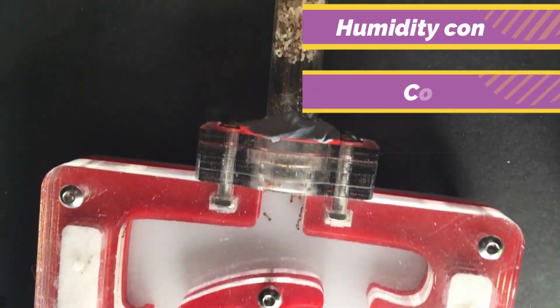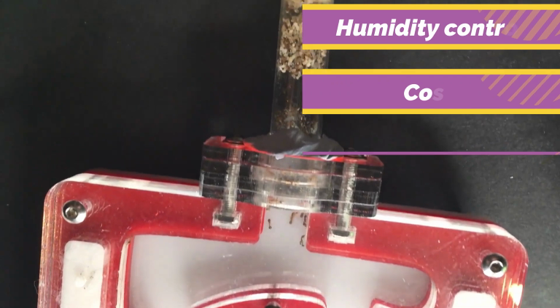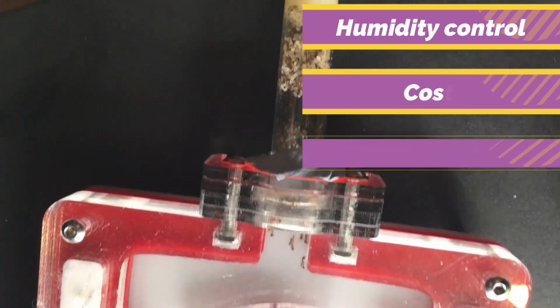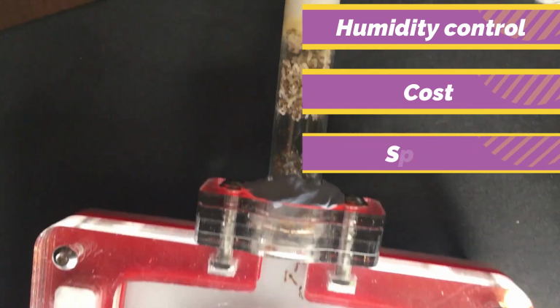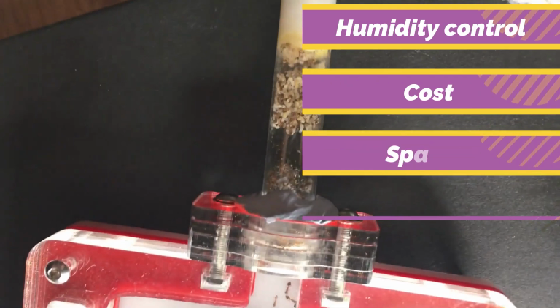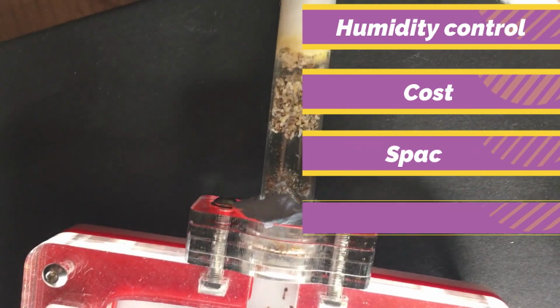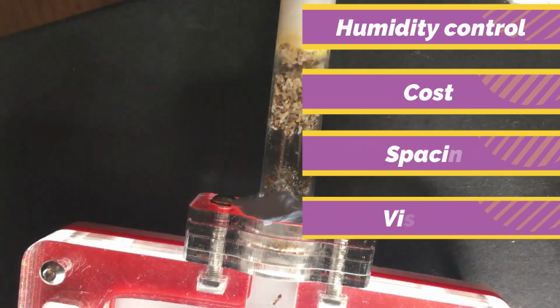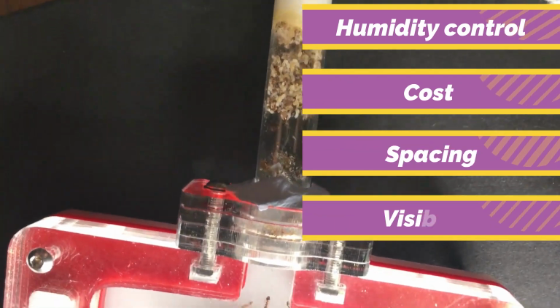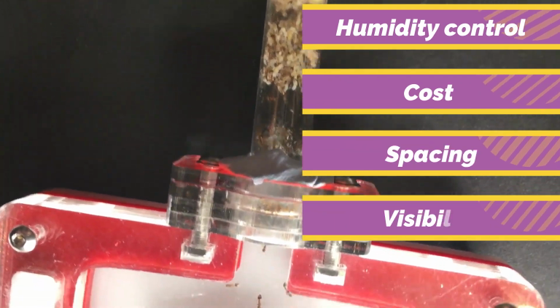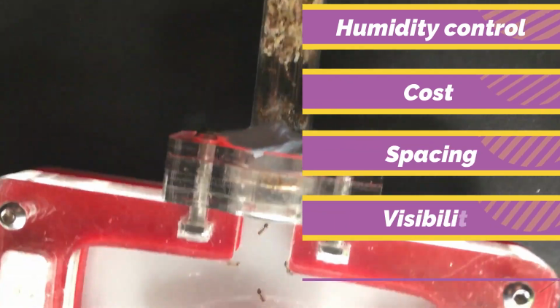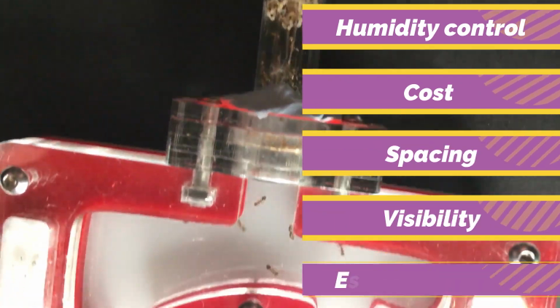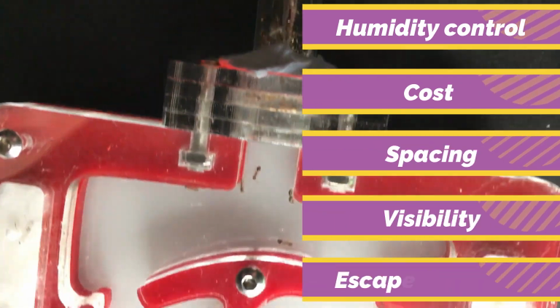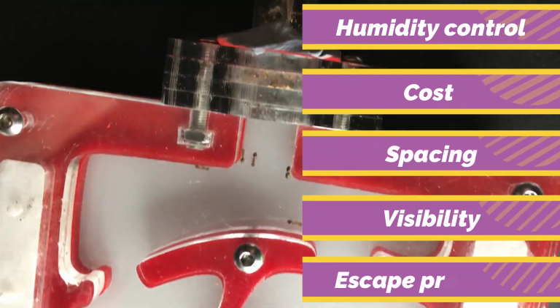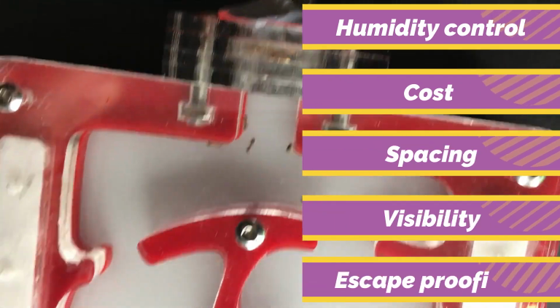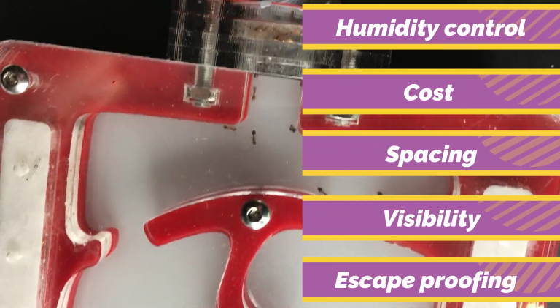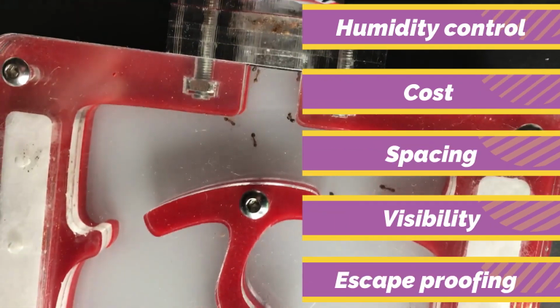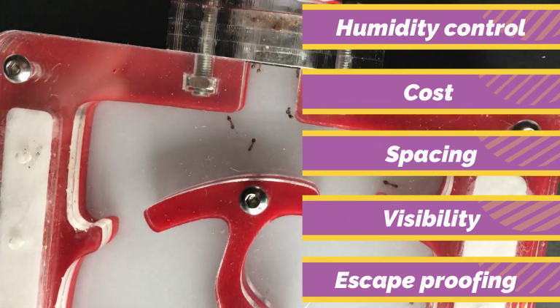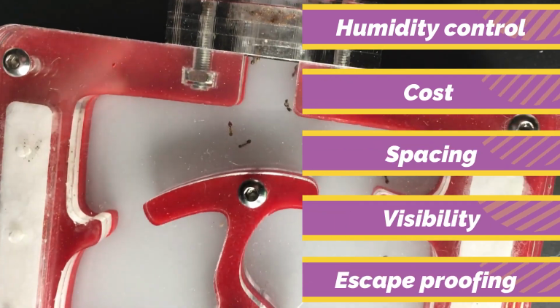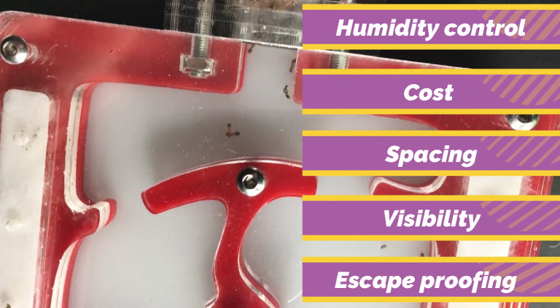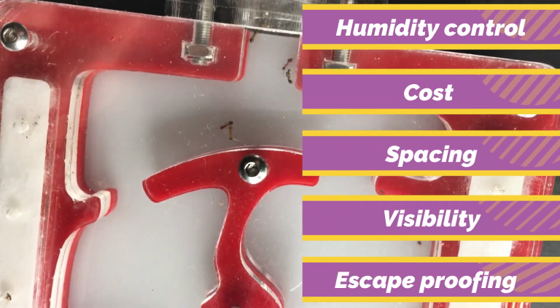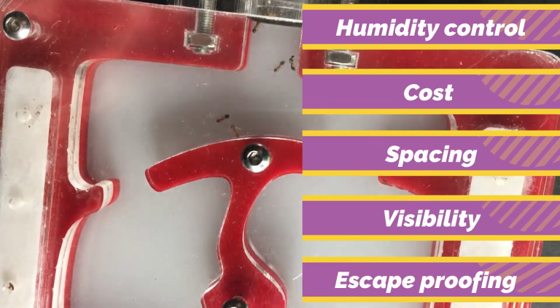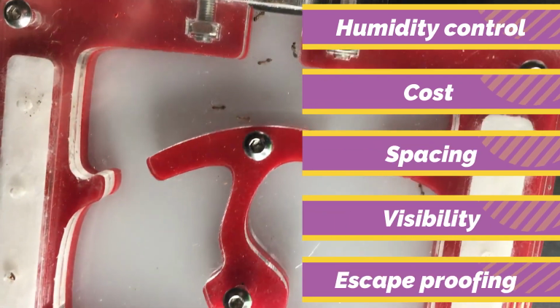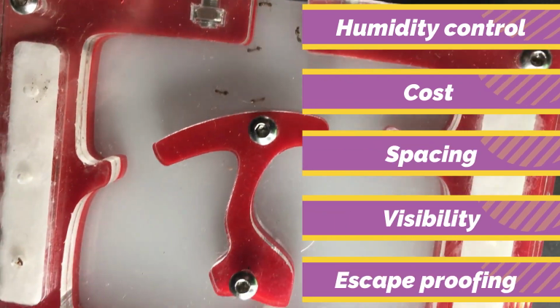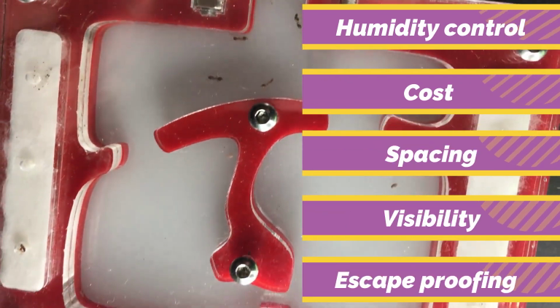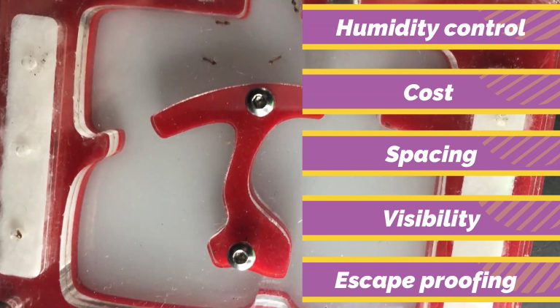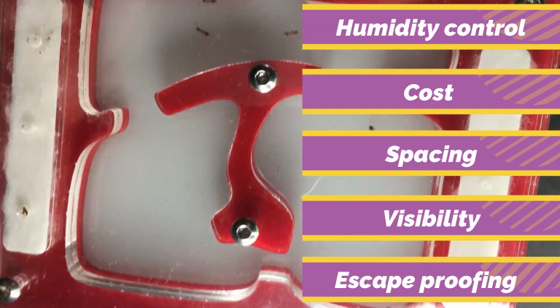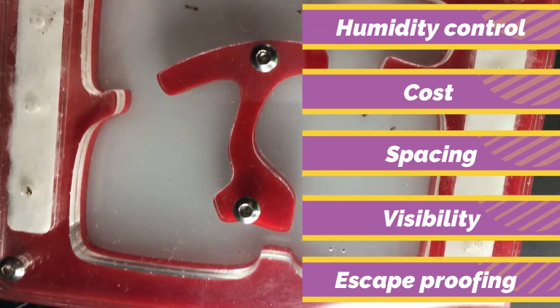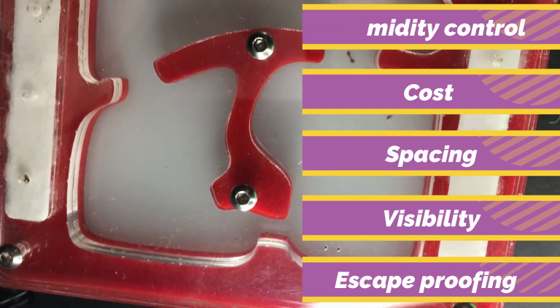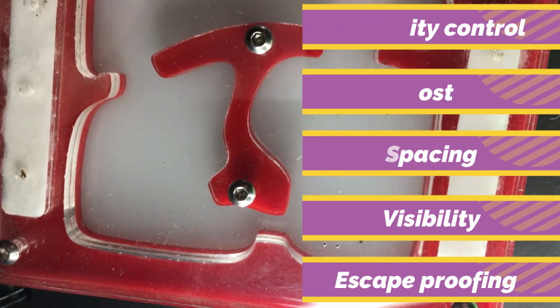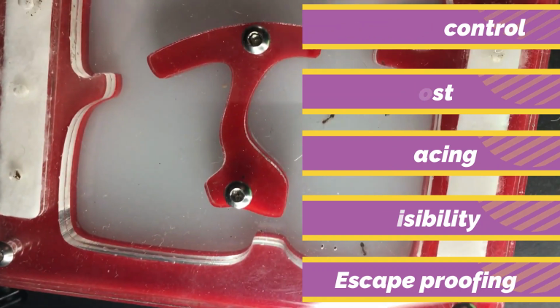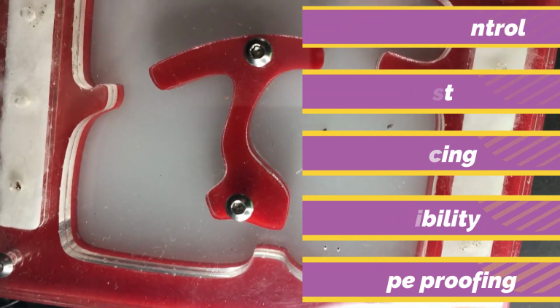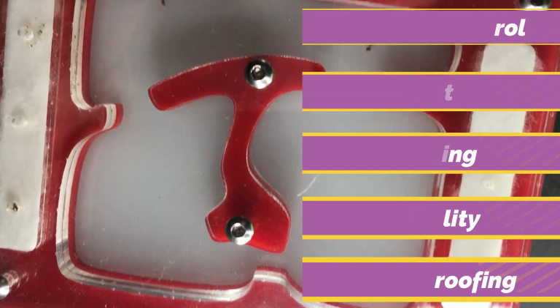cost, spacing, visibility and escape proofing. So, let's get on to the first setup.